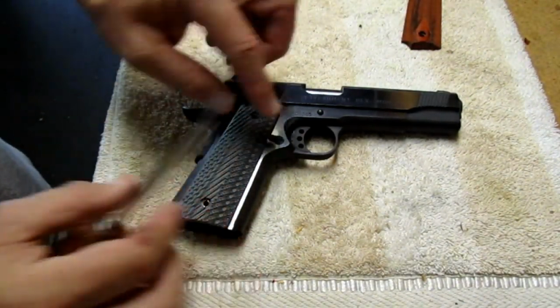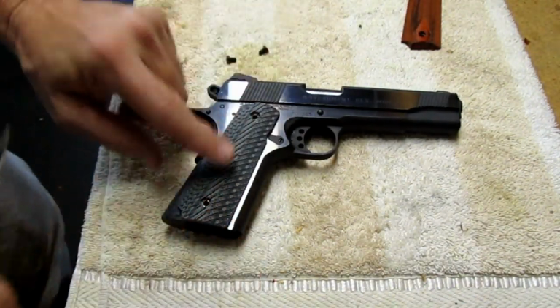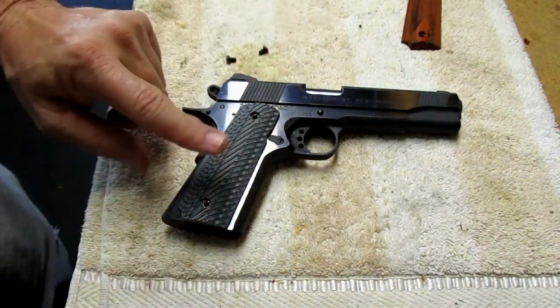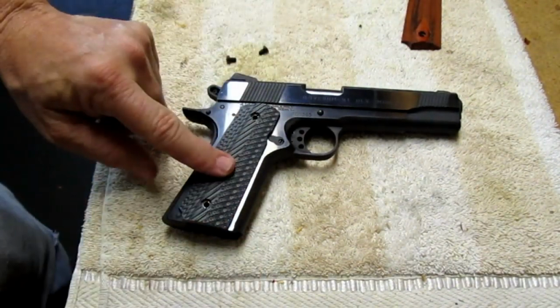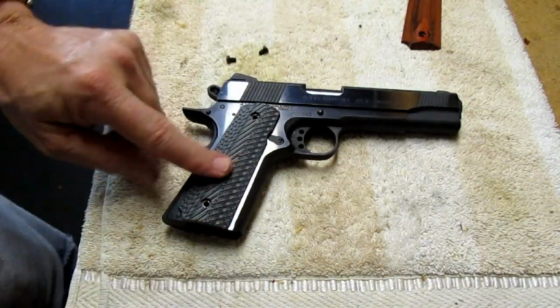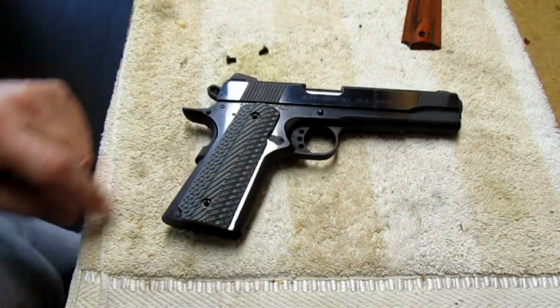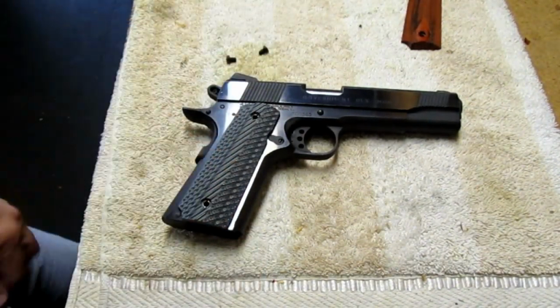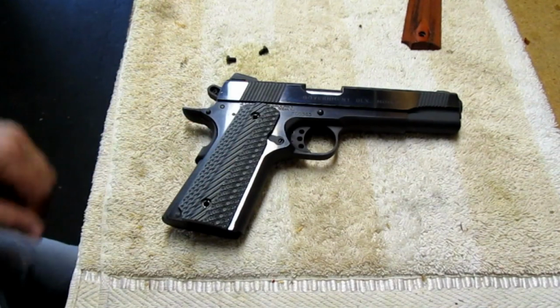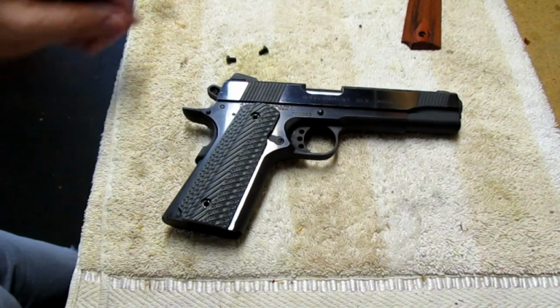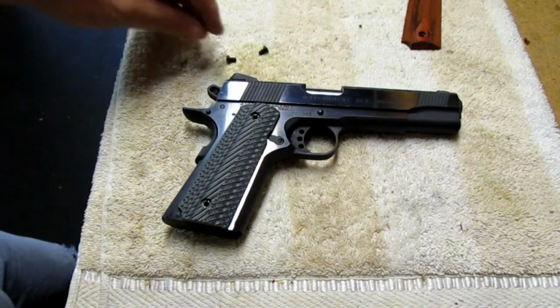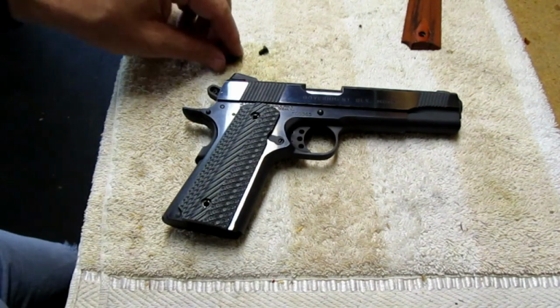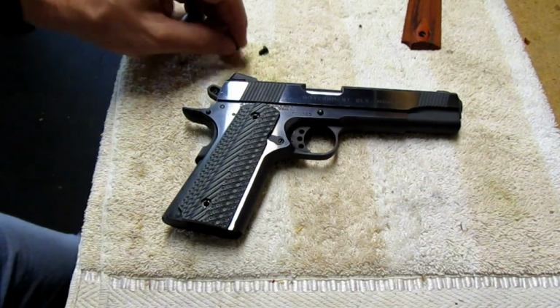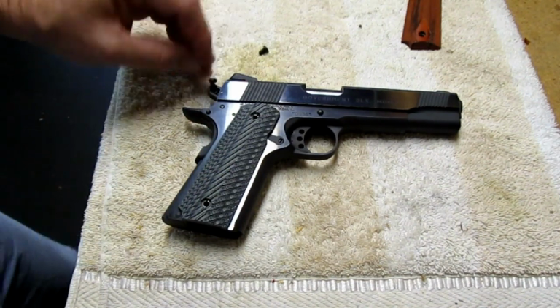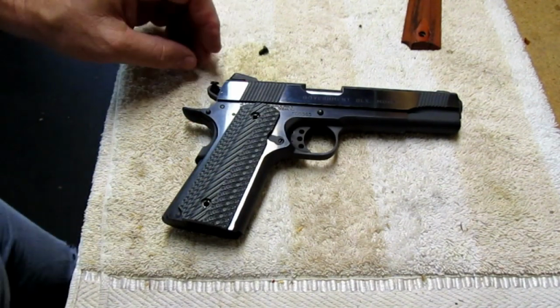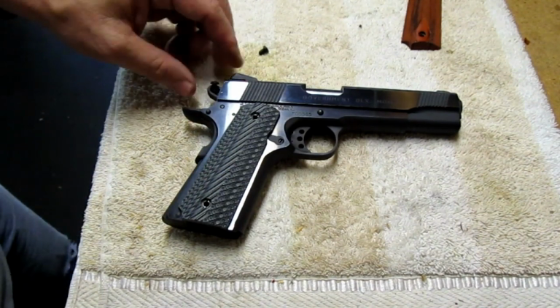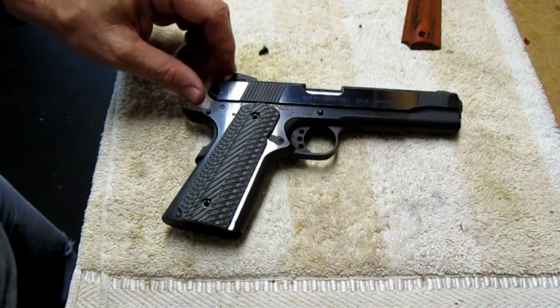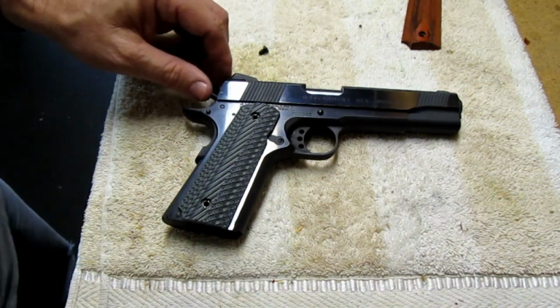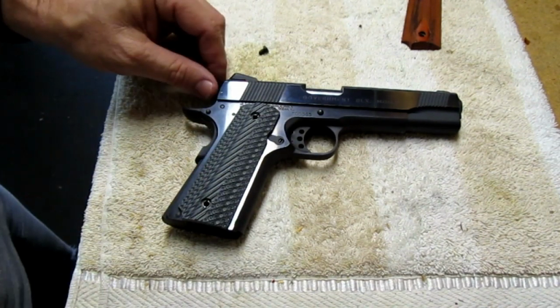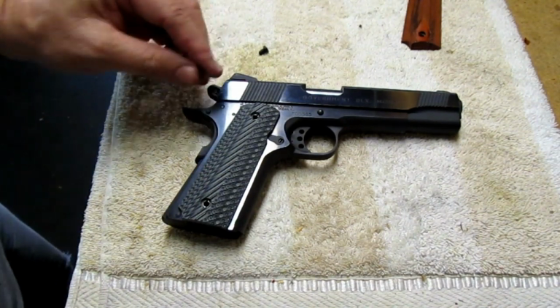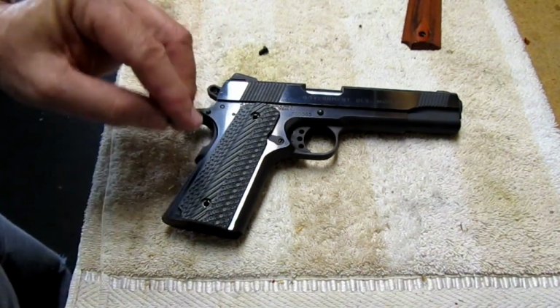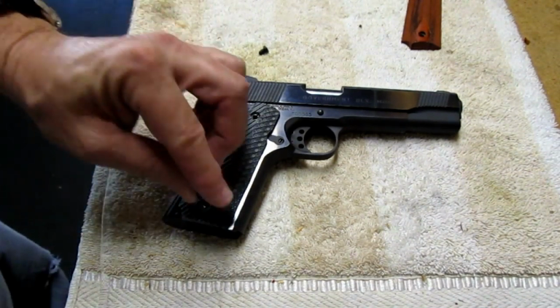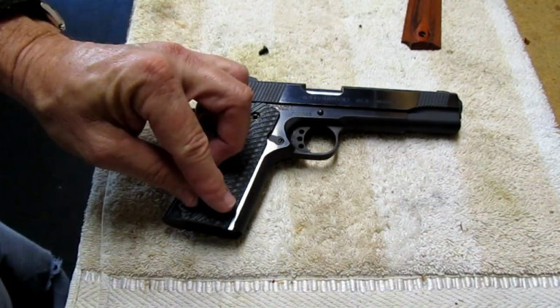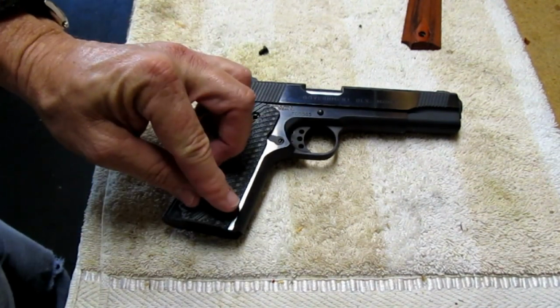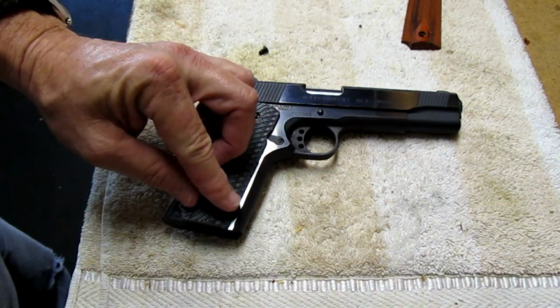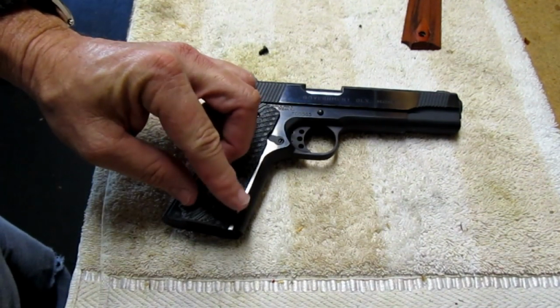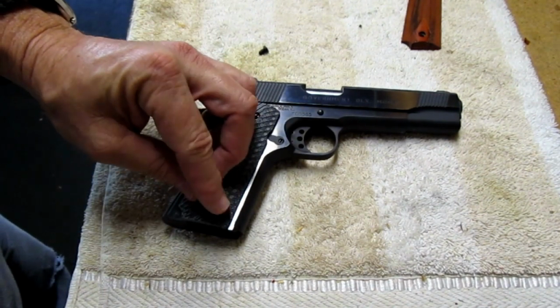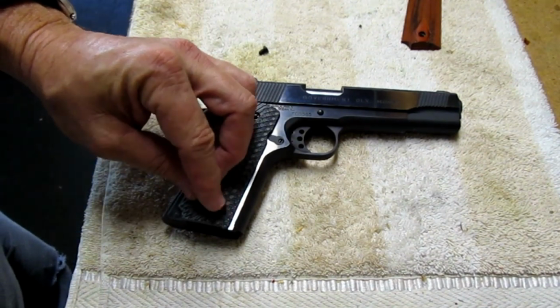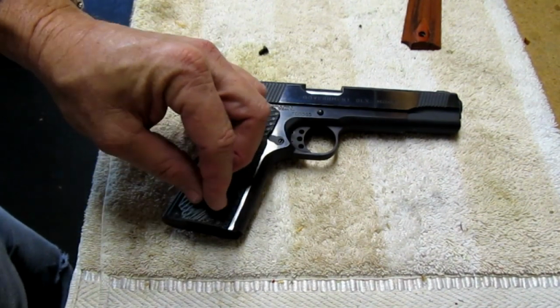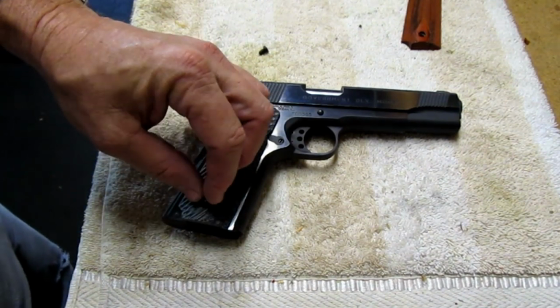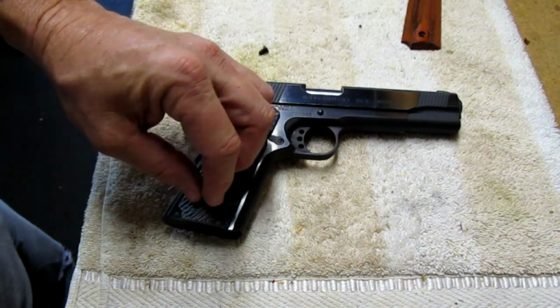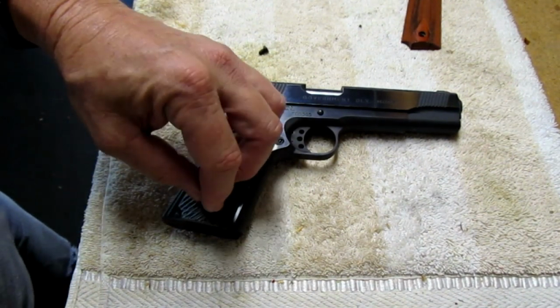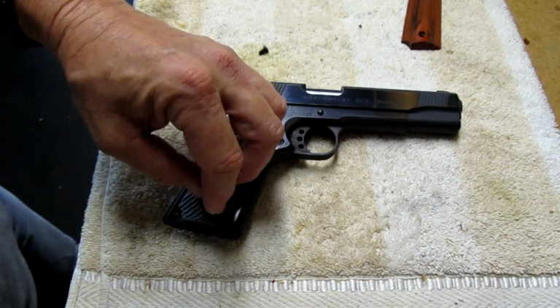This is a direct drop-in, which is kind of cool. I'm going to show you something in a few minutes that I discovered with these grips that actually allows you to make another modification to this gun.